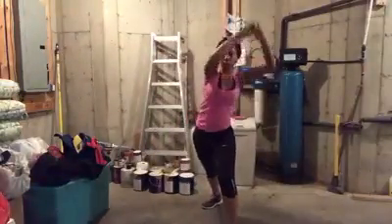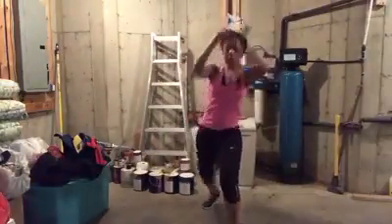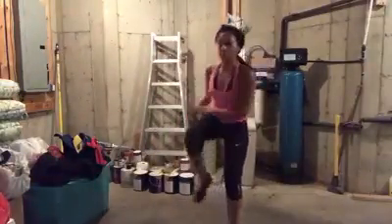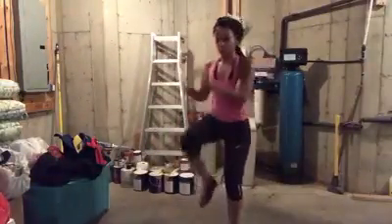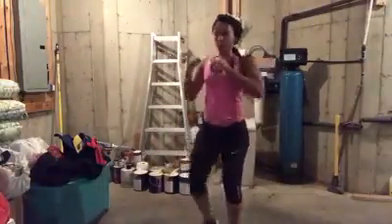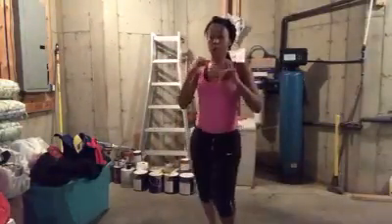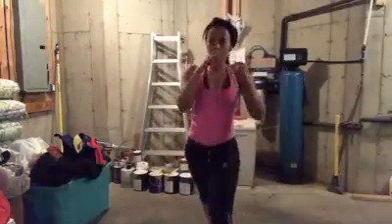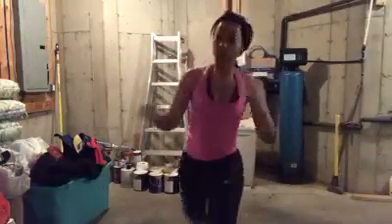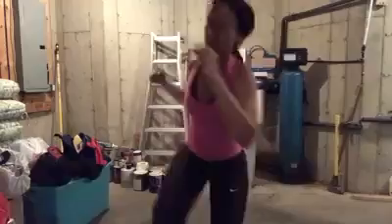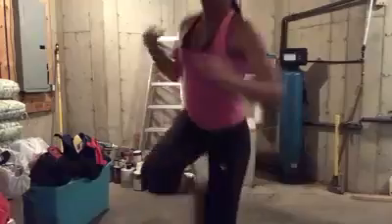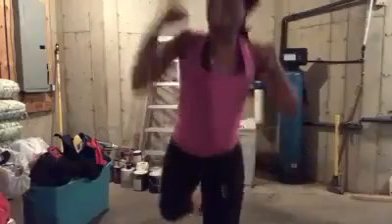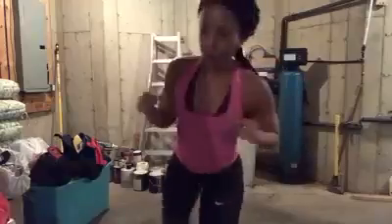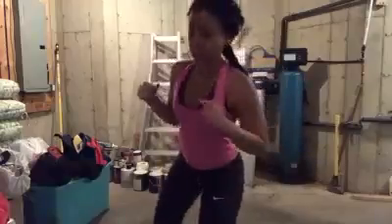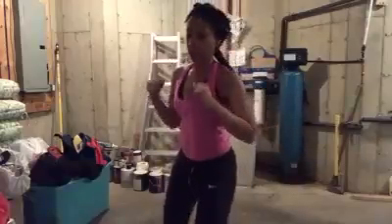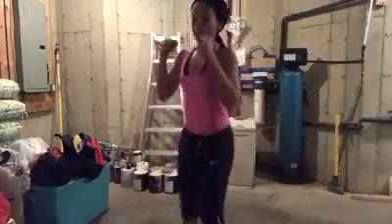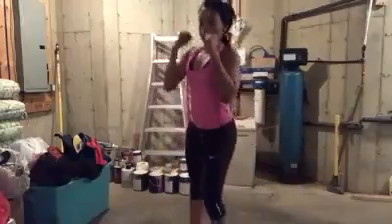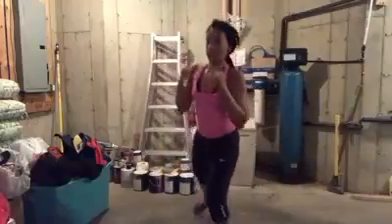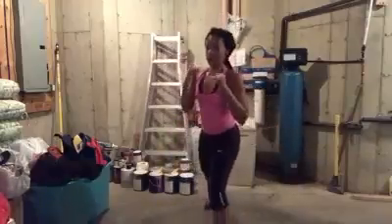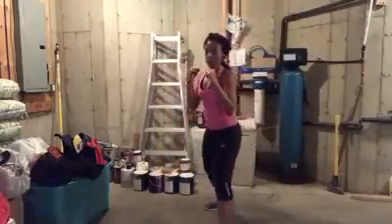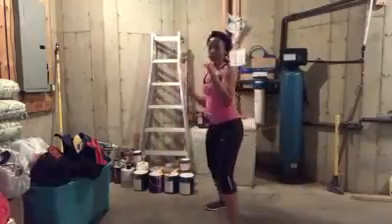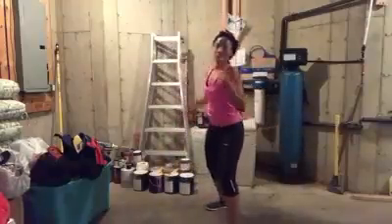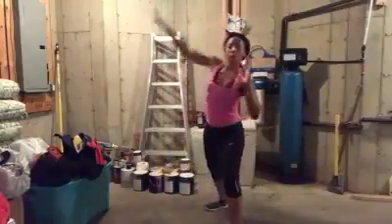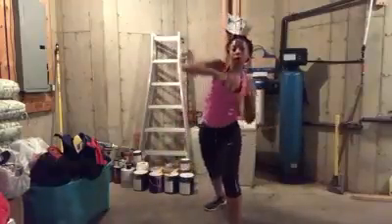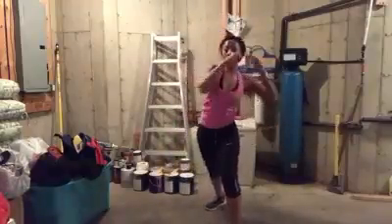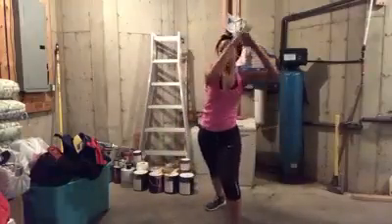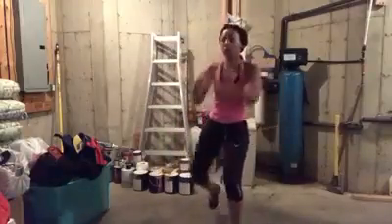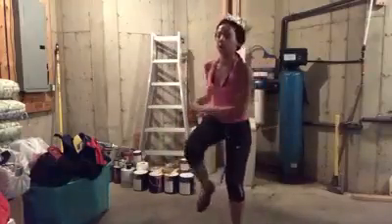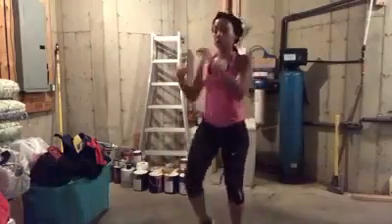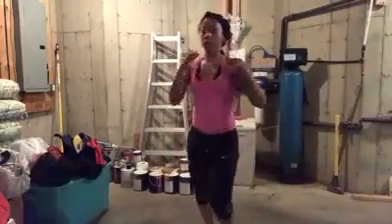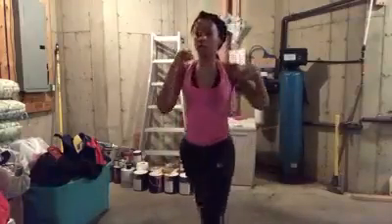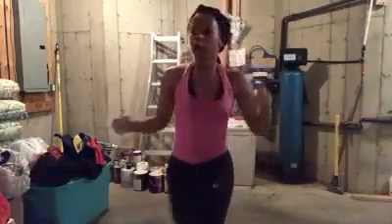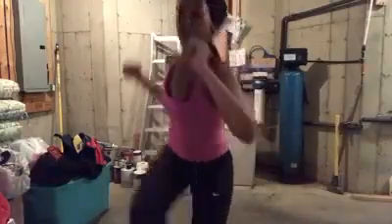Come on. Let's go. Right back. Elbow. Knee. Superman. Boom.